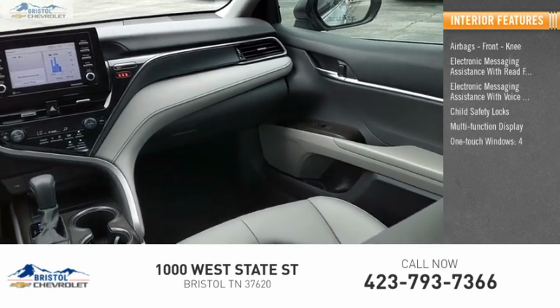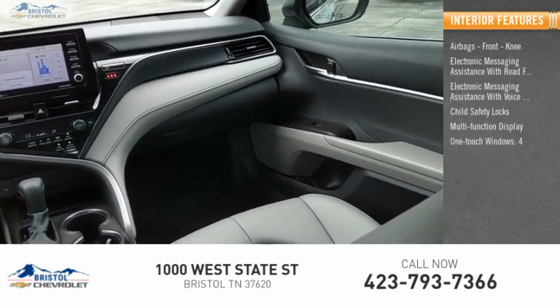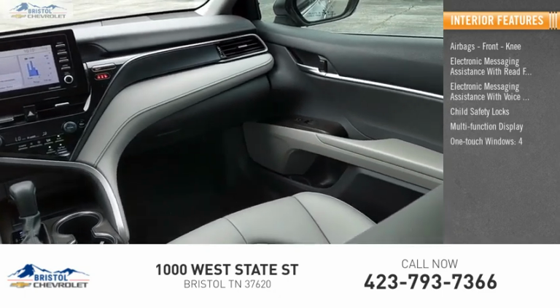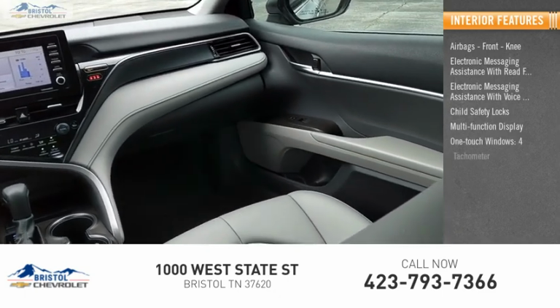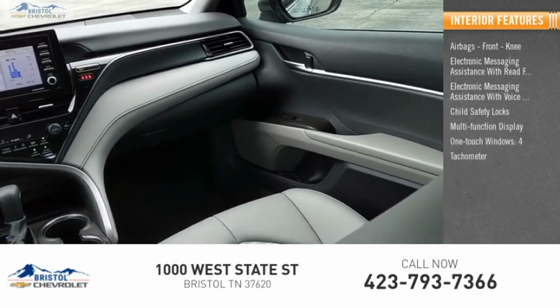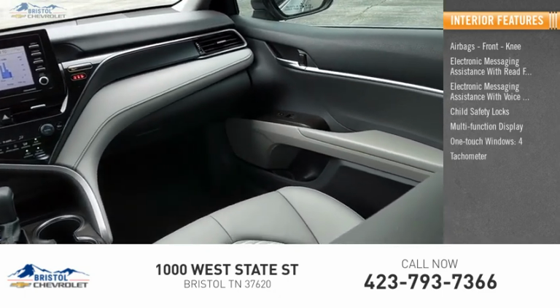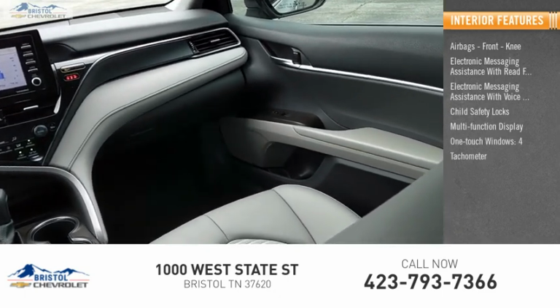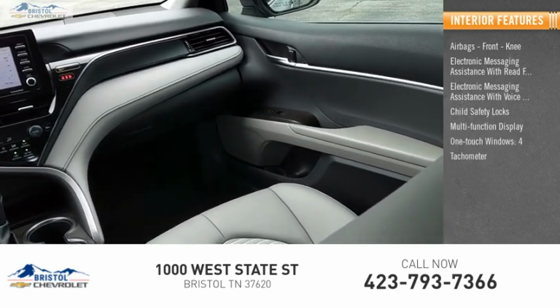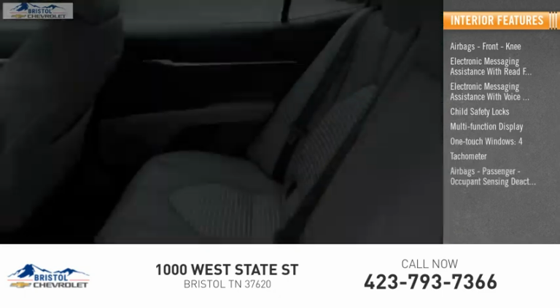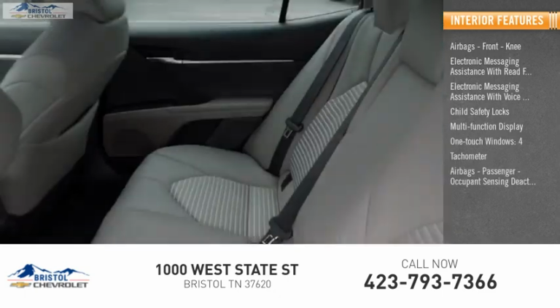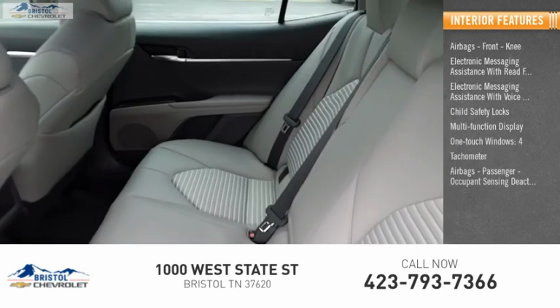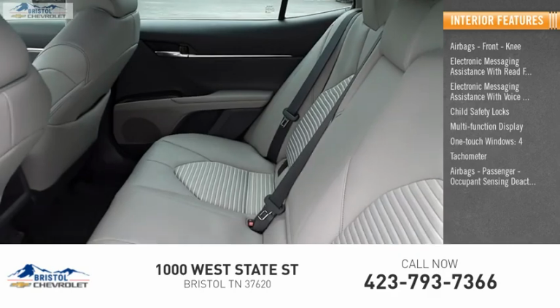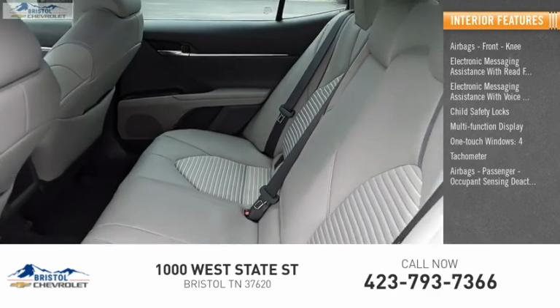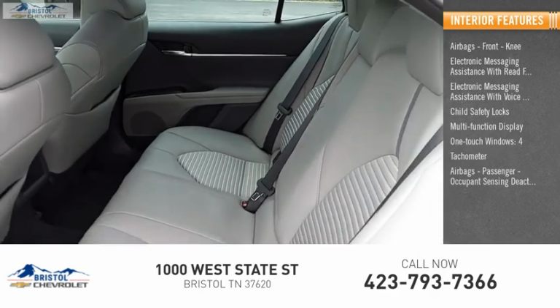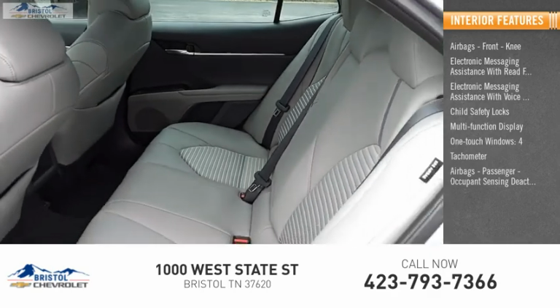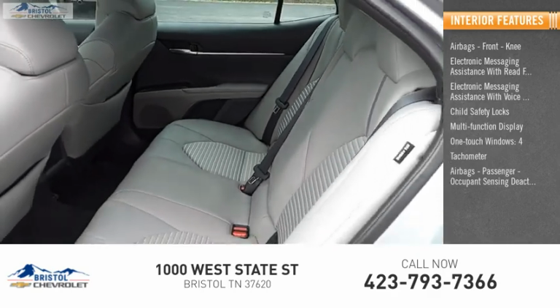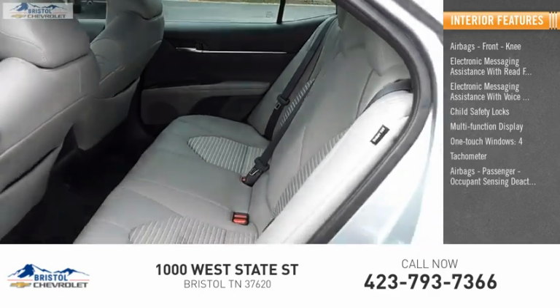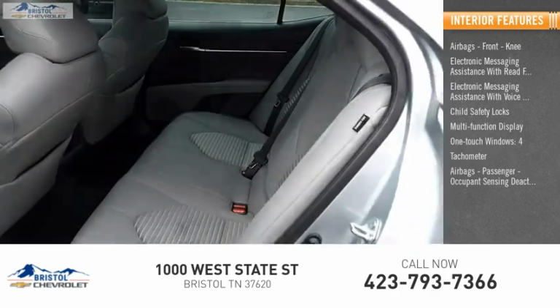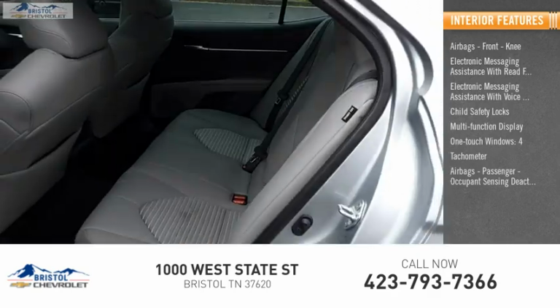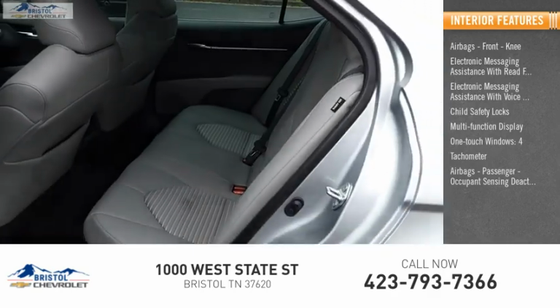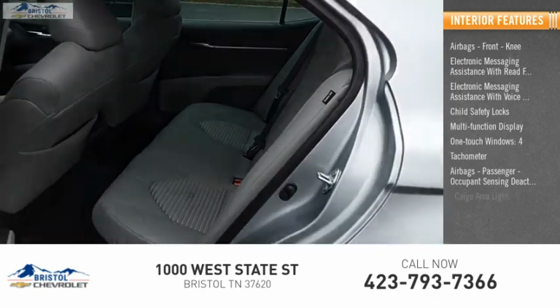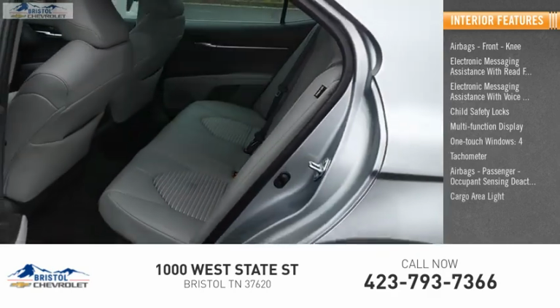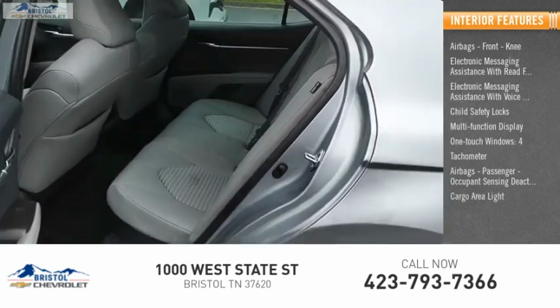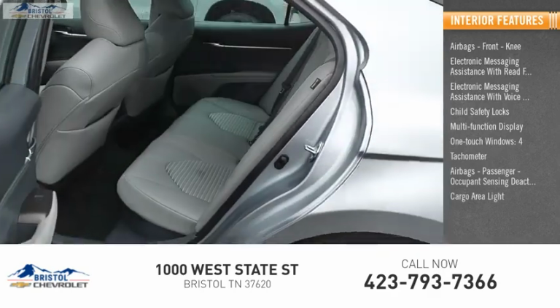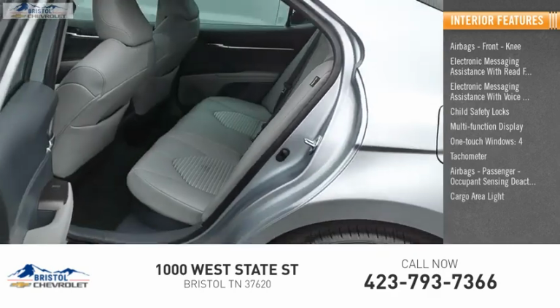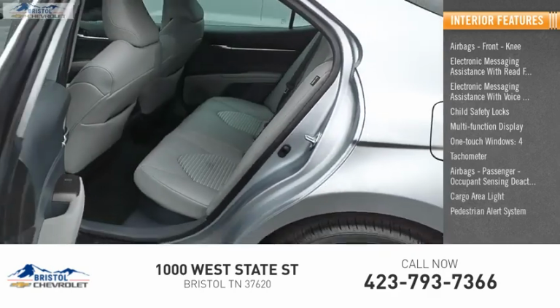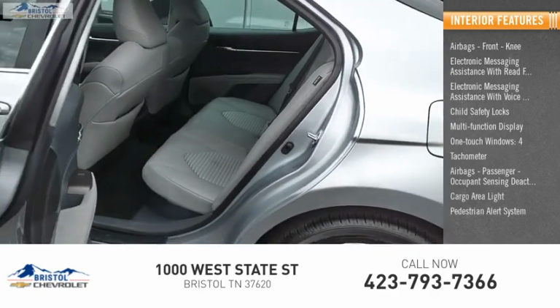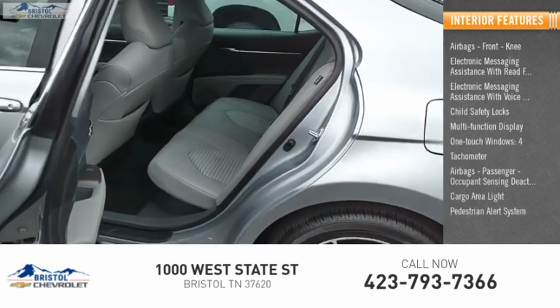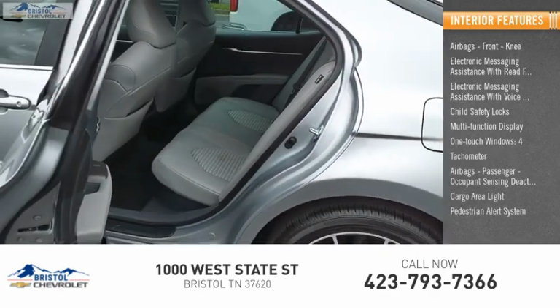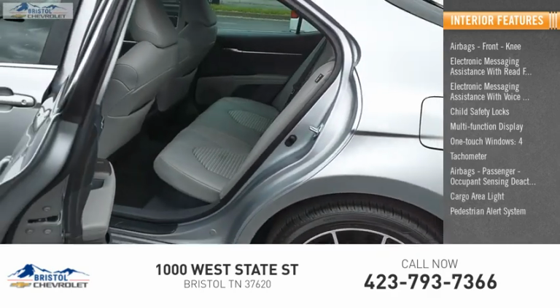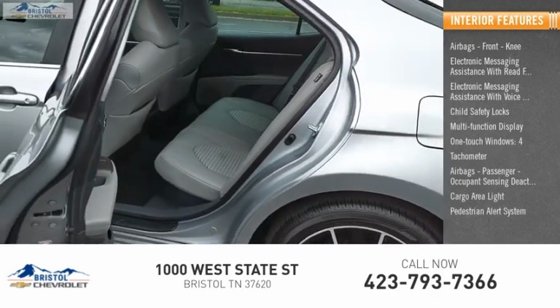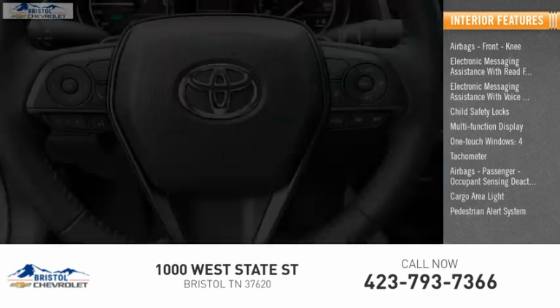Four one-touch windows, tachometer, airbags — passenger occupant sensing deactivation, cargo area light, and pedestrian alert system.